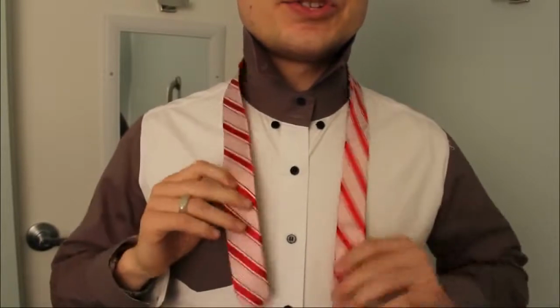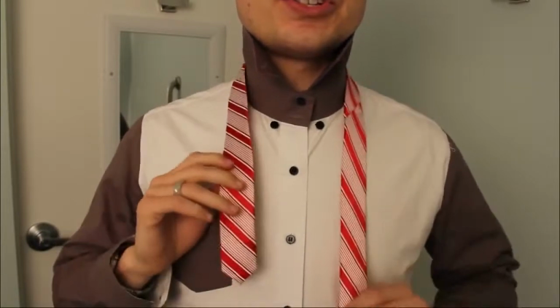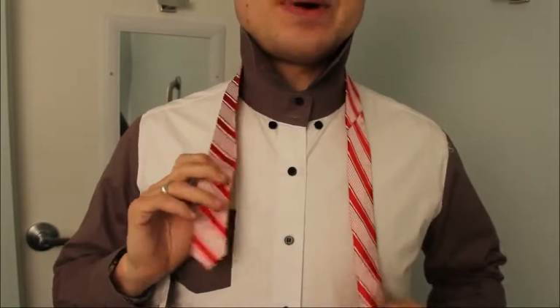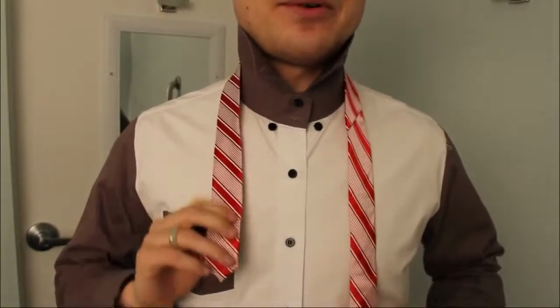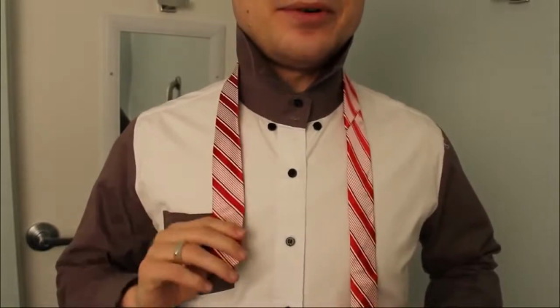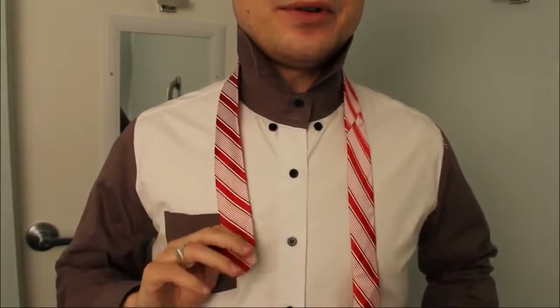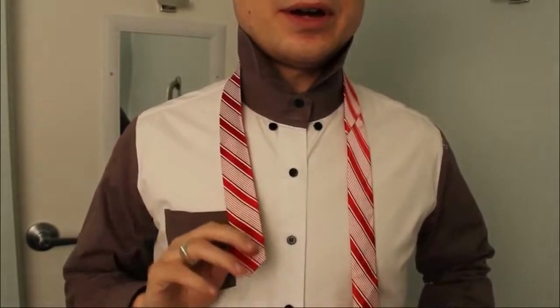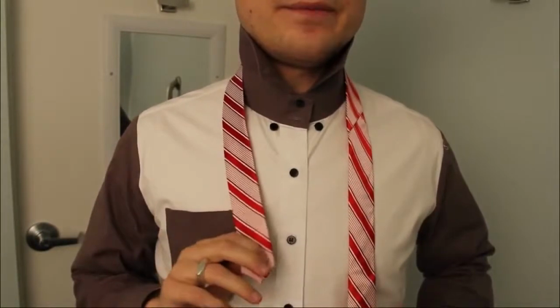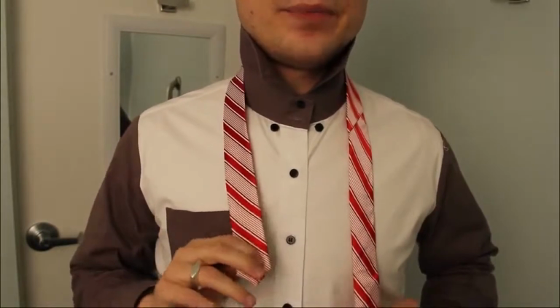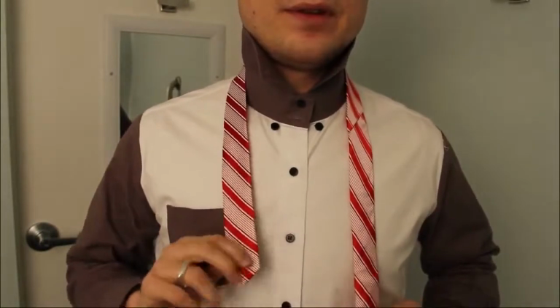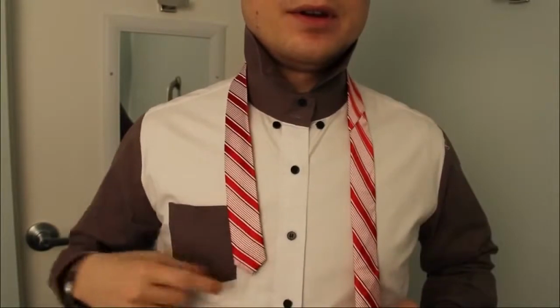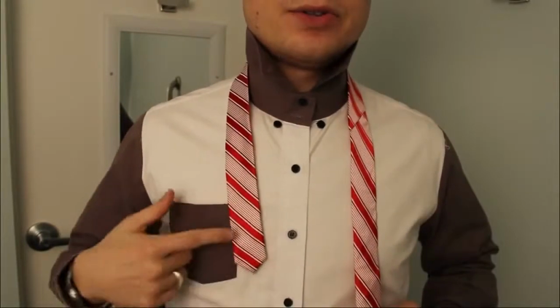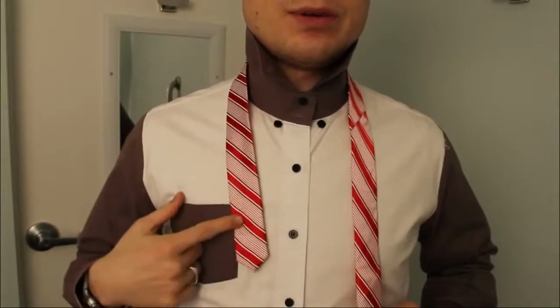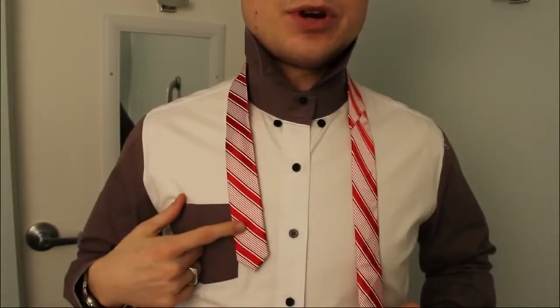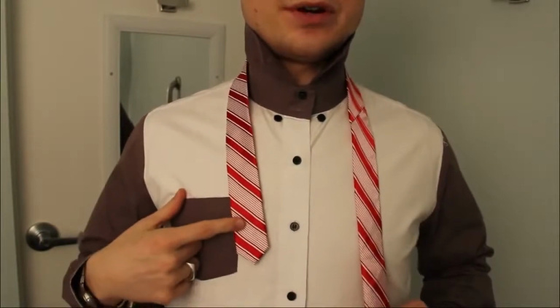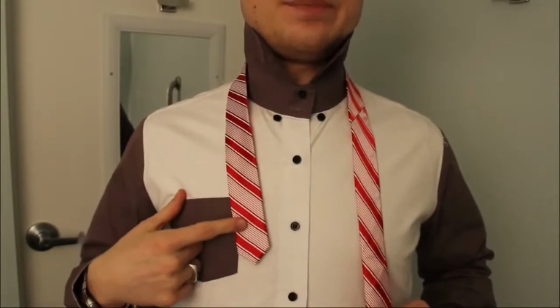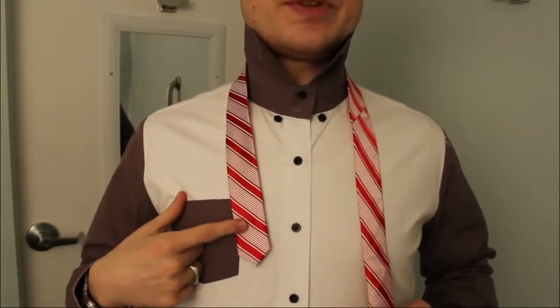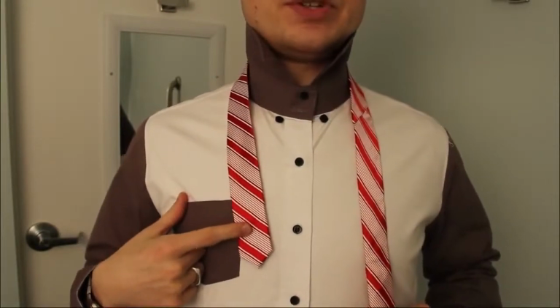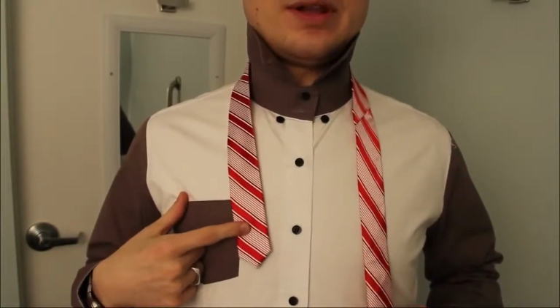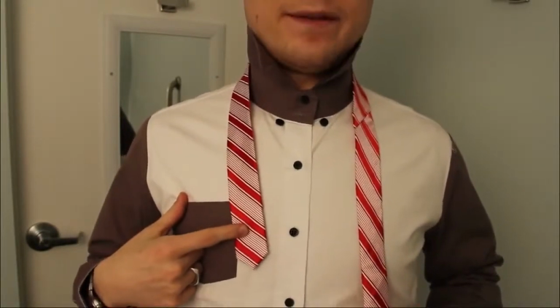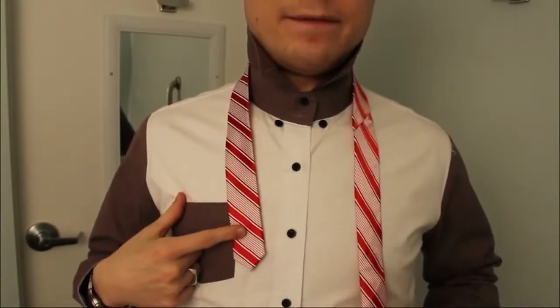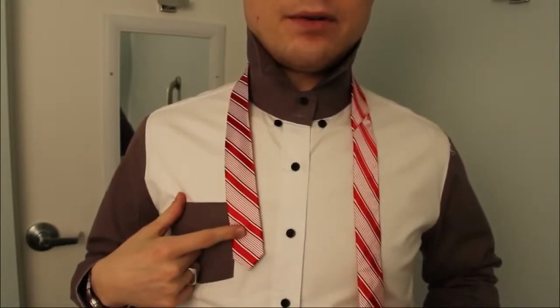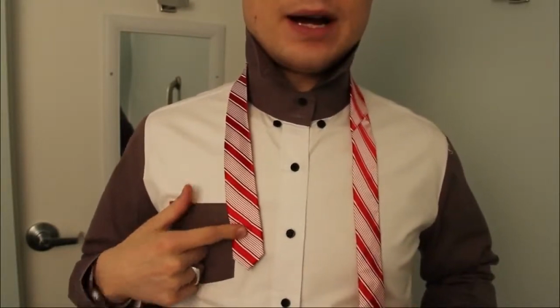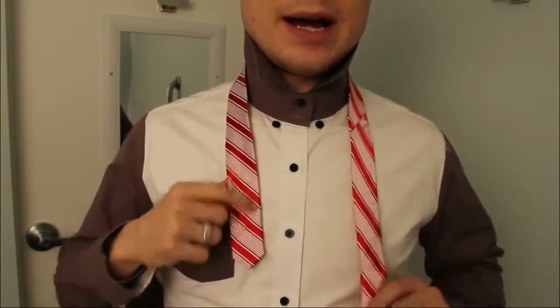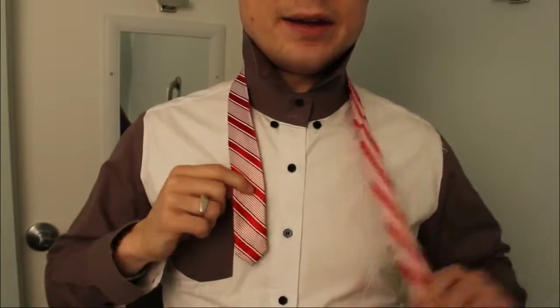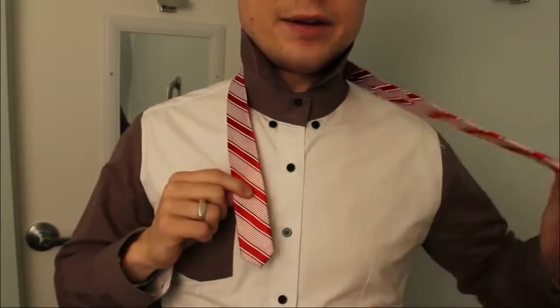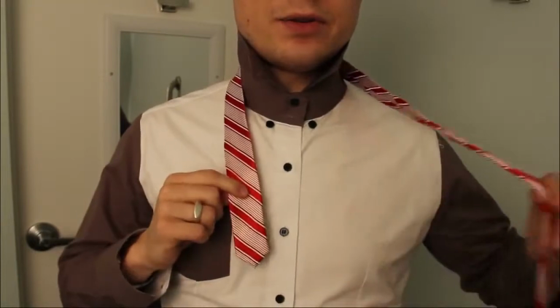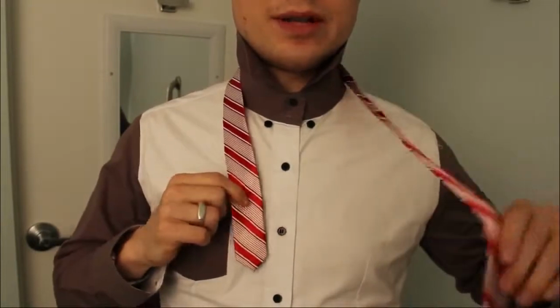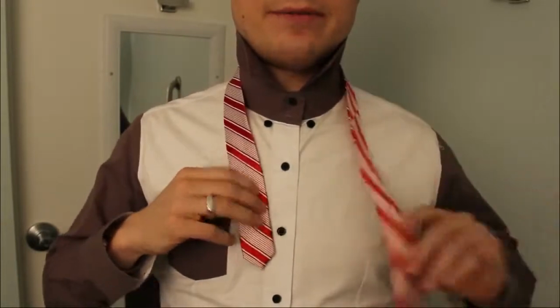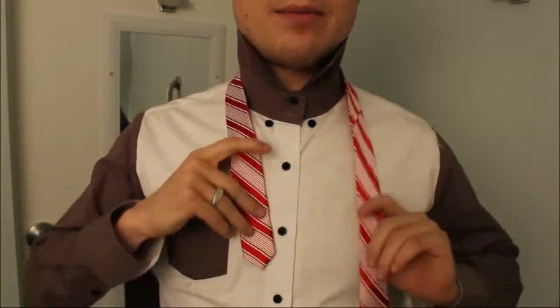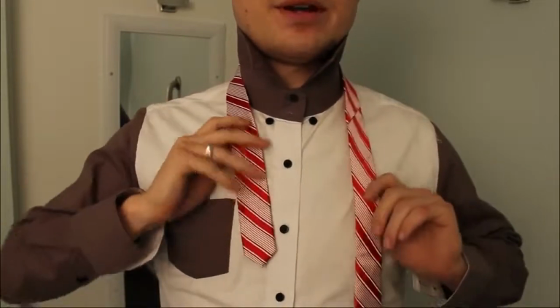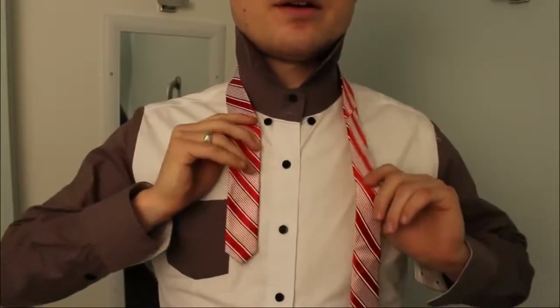This is the spiral. Same start — keep this little end very high. You're going to use a lot of fabric here.